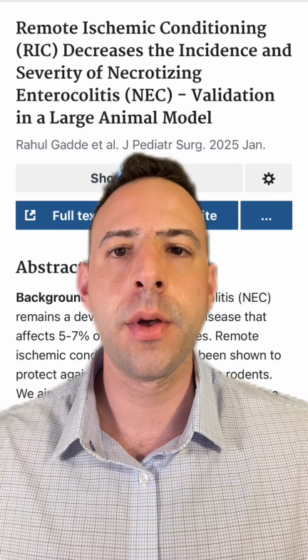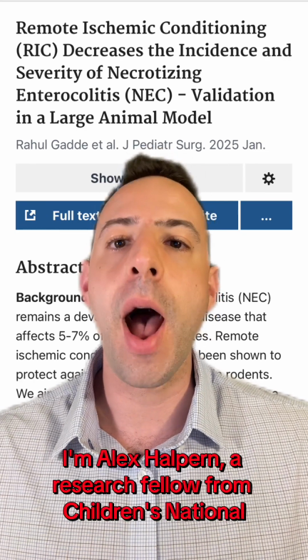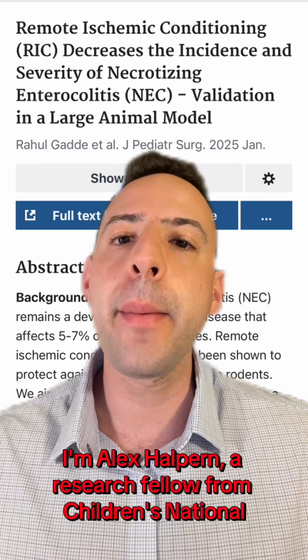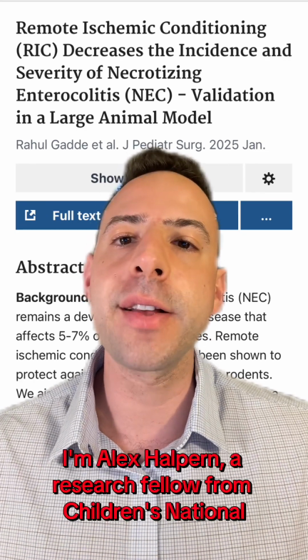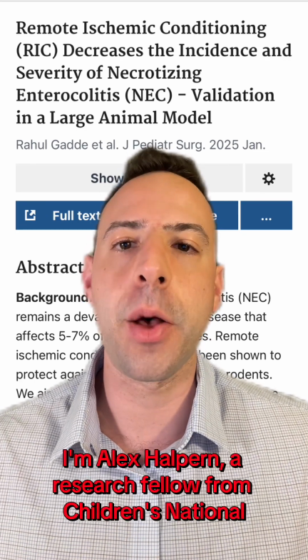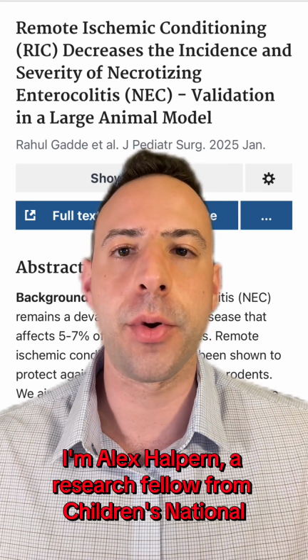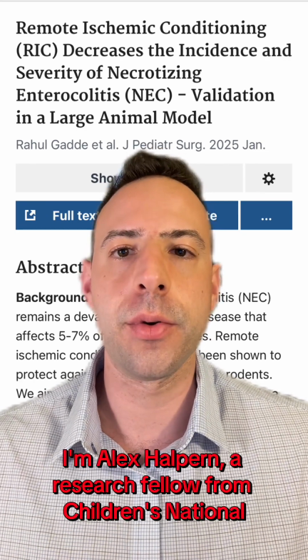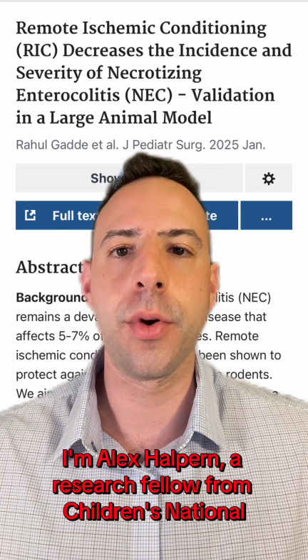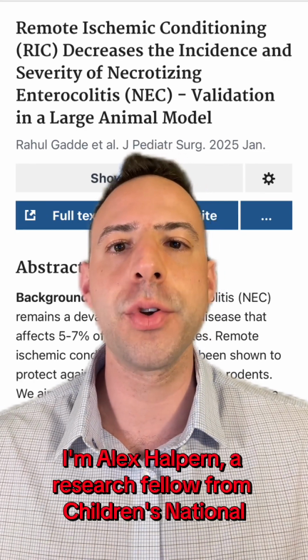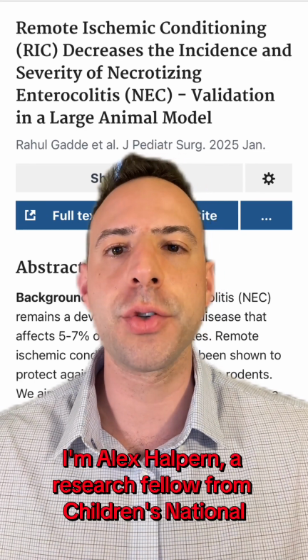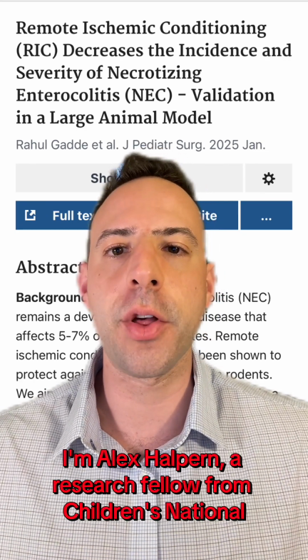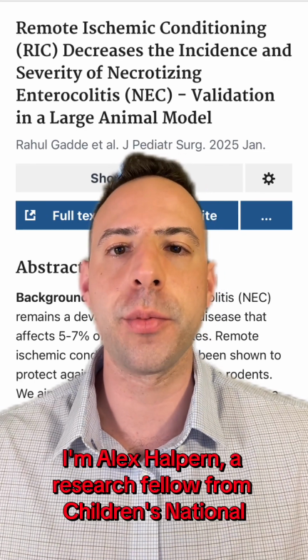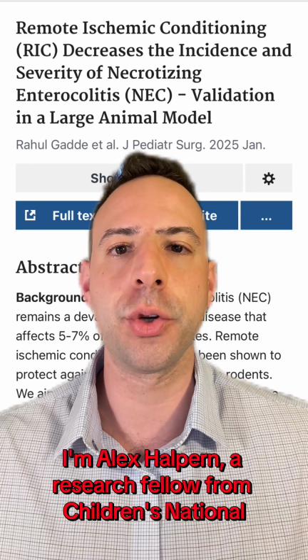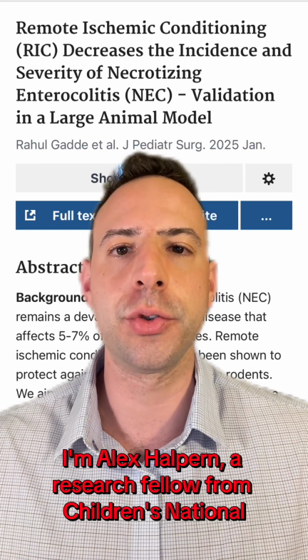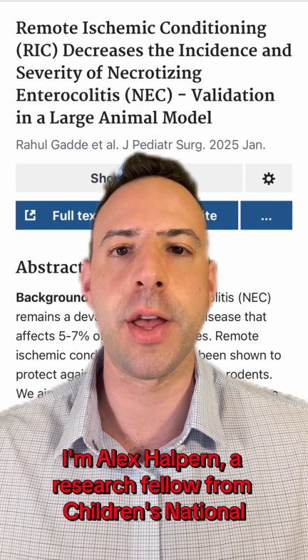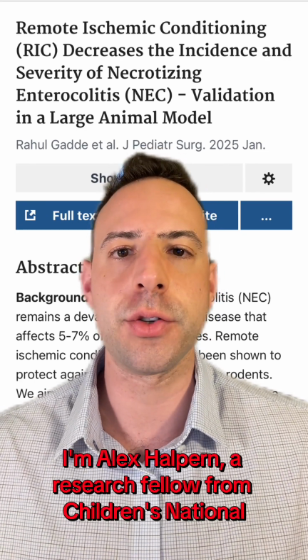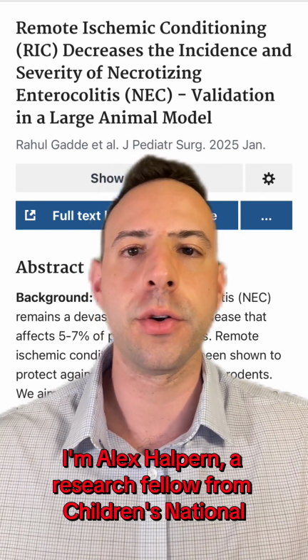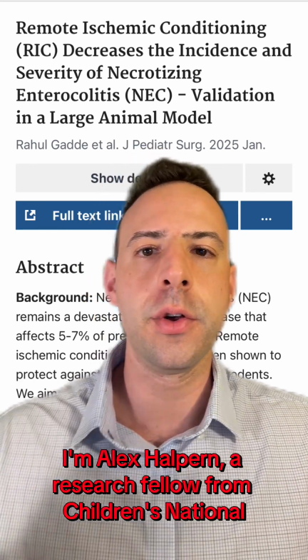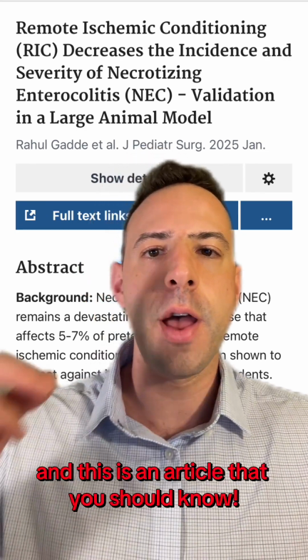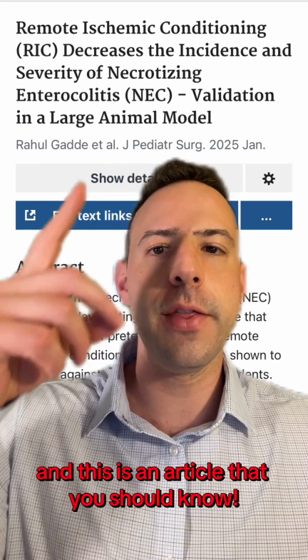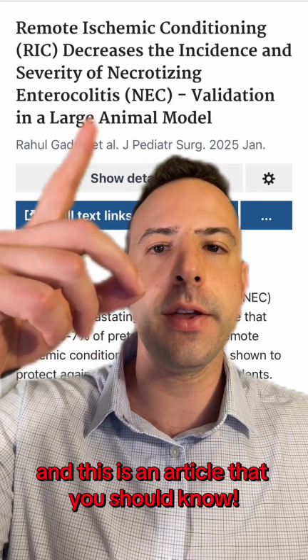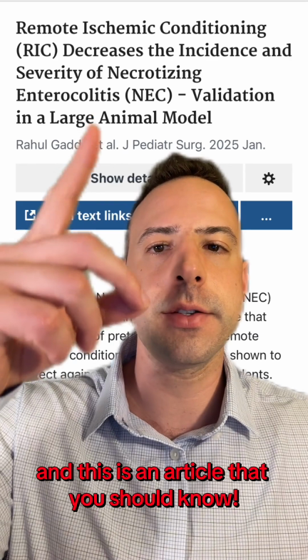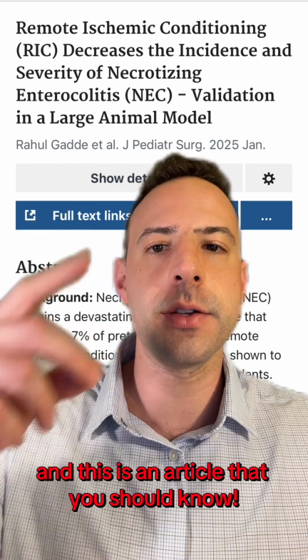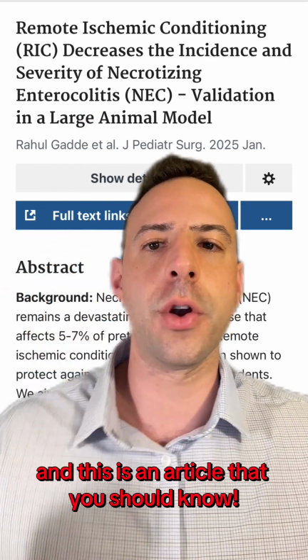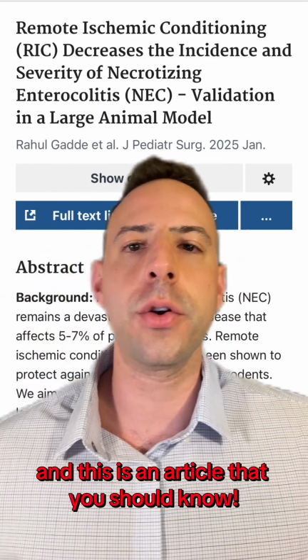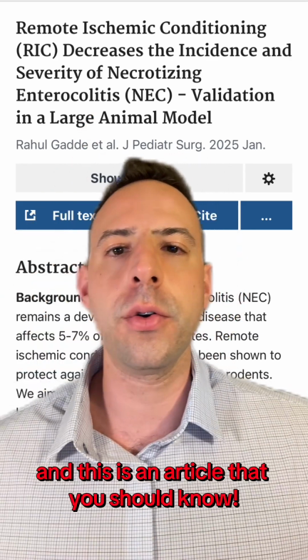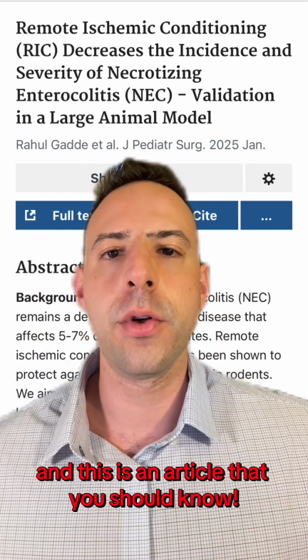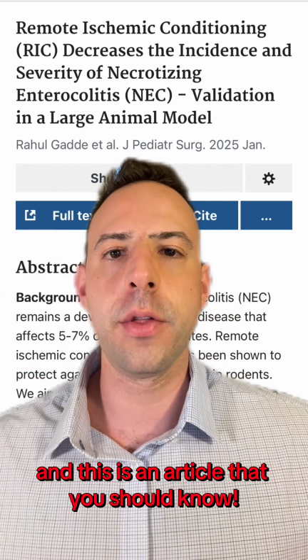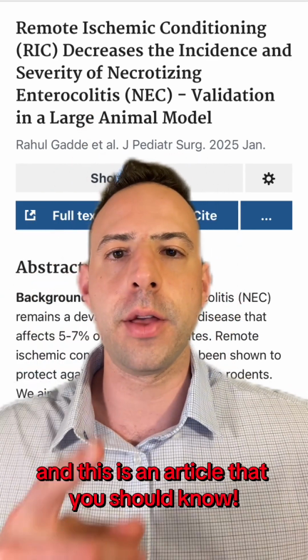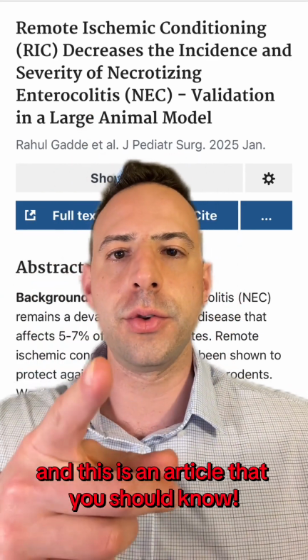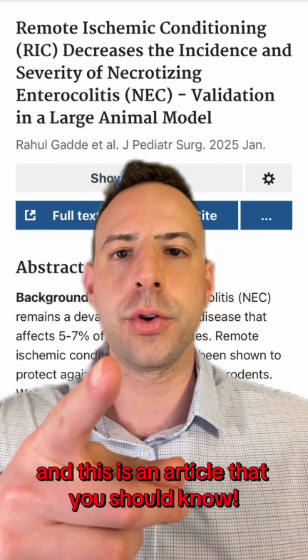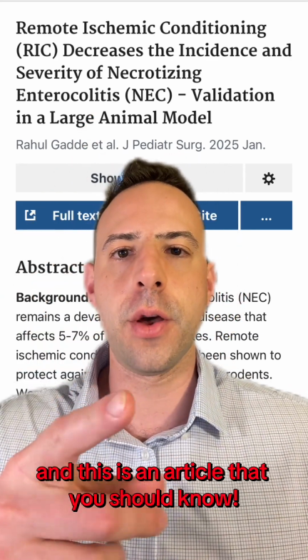I'm Alex Halpern, a research fellow from Children's National, and this is an article that you should know.